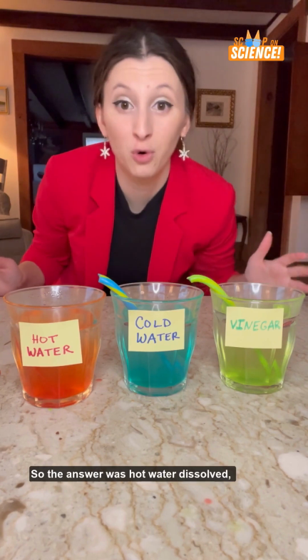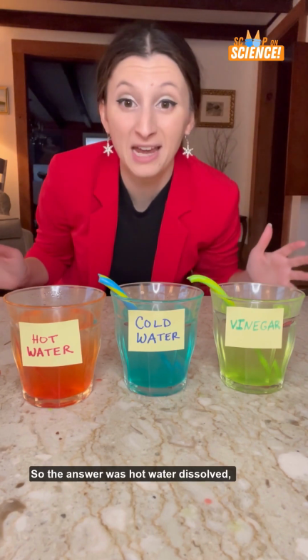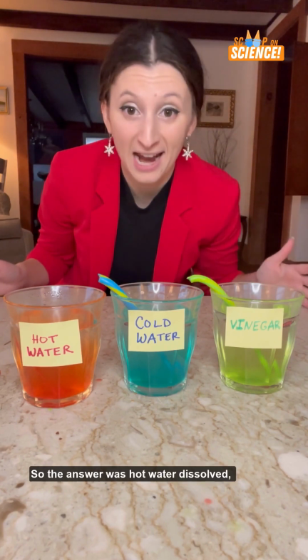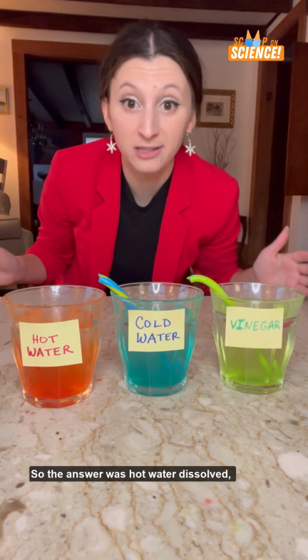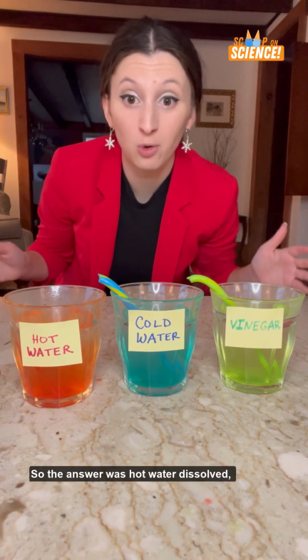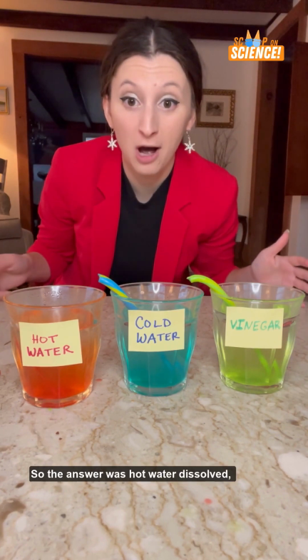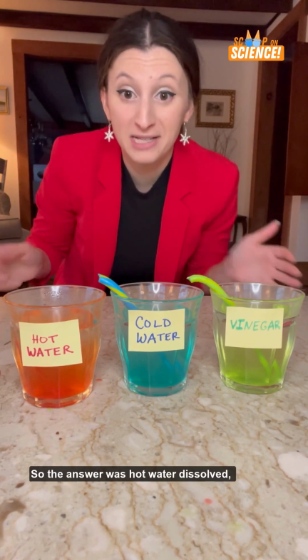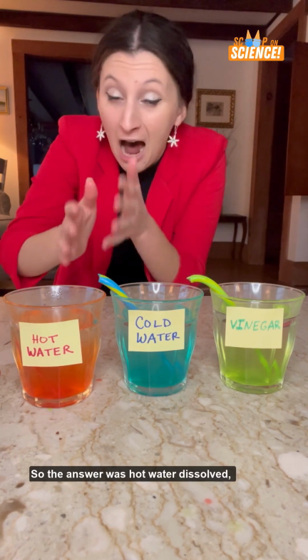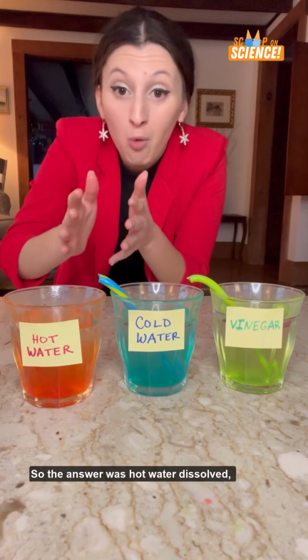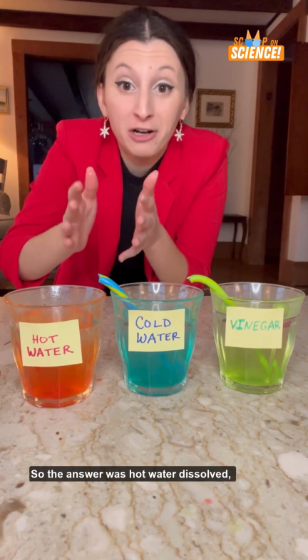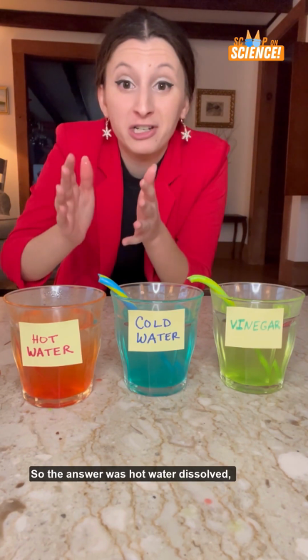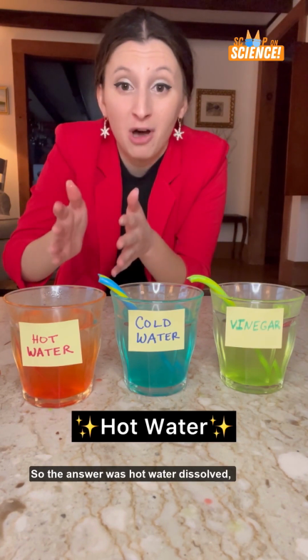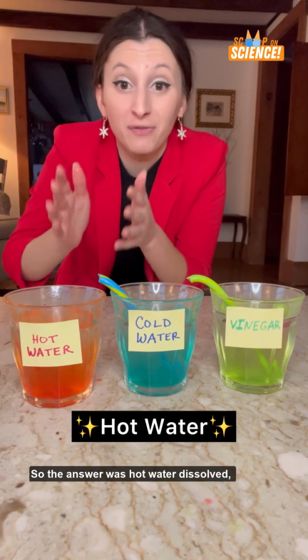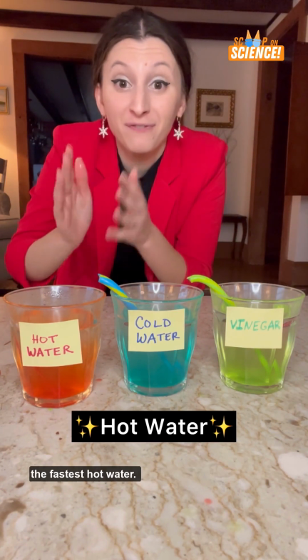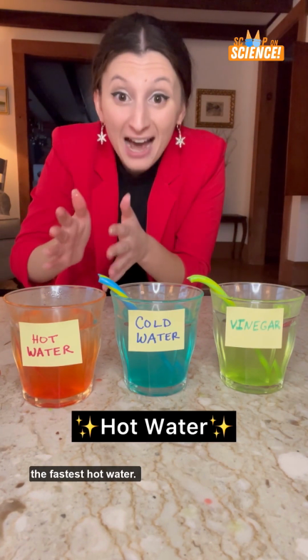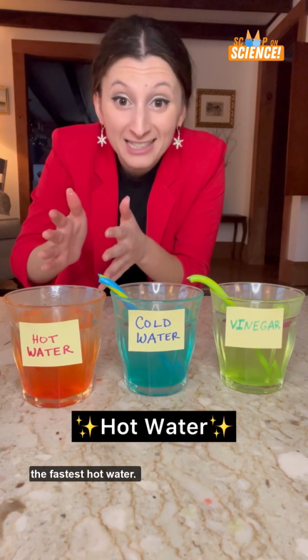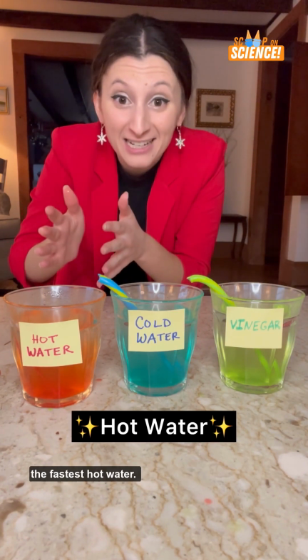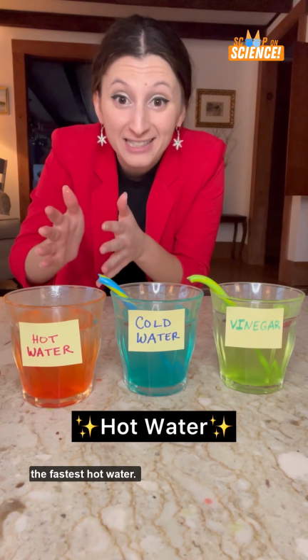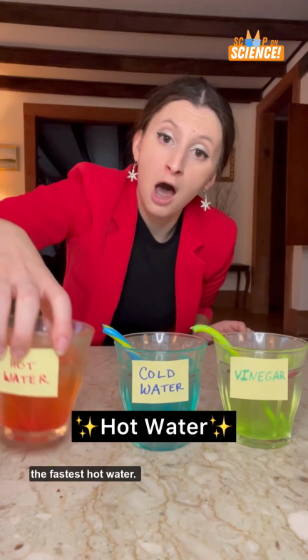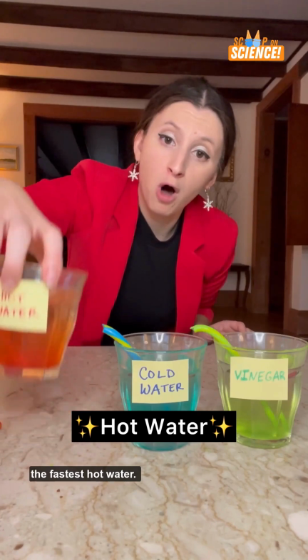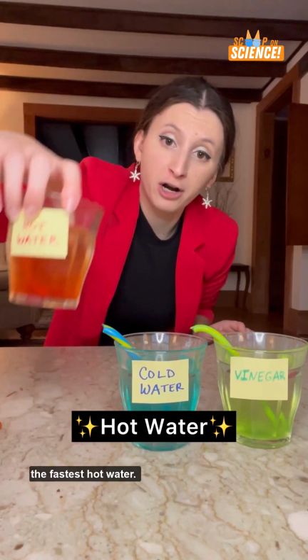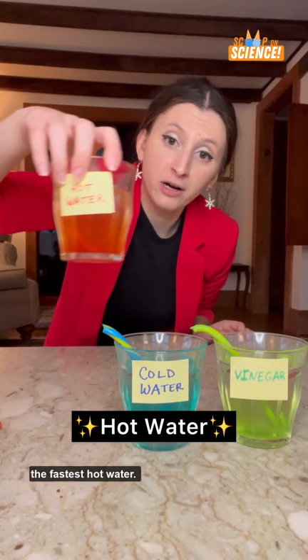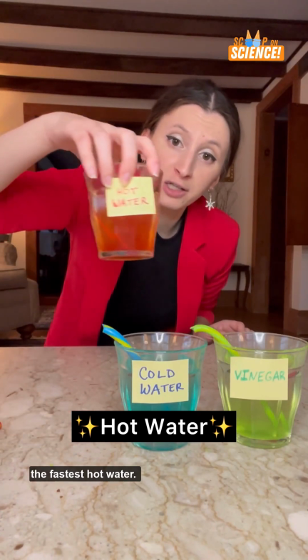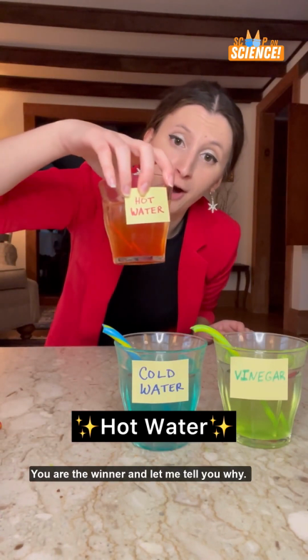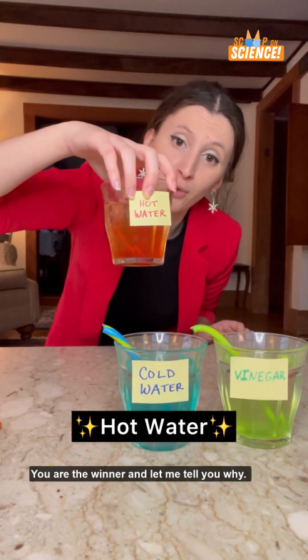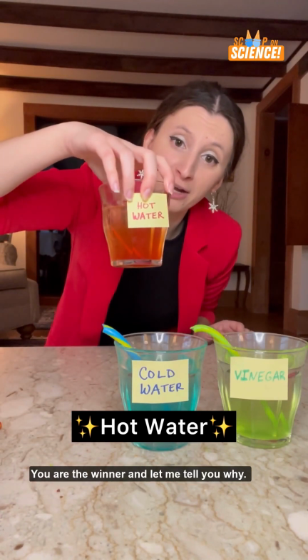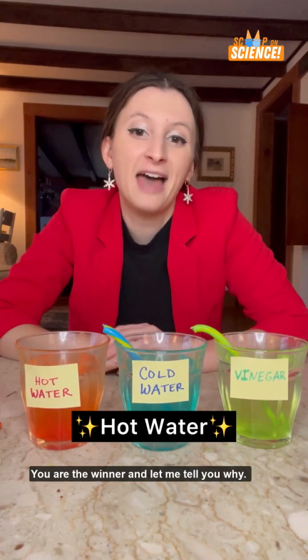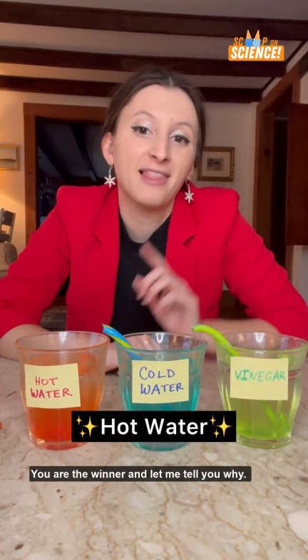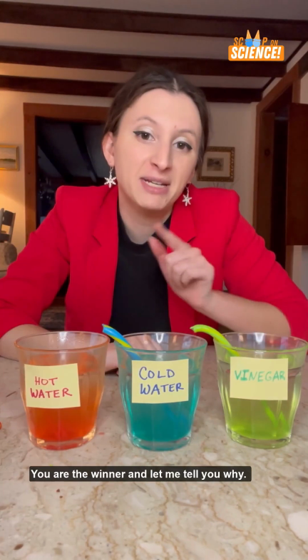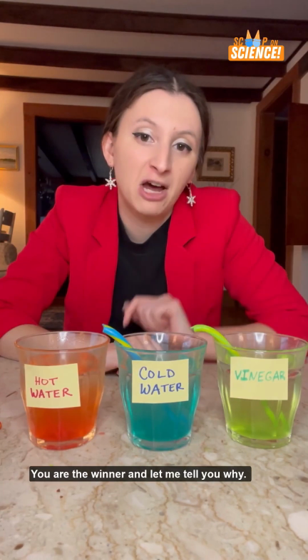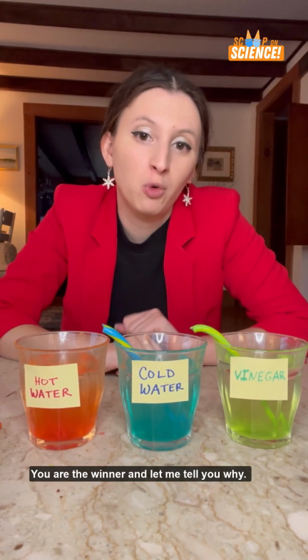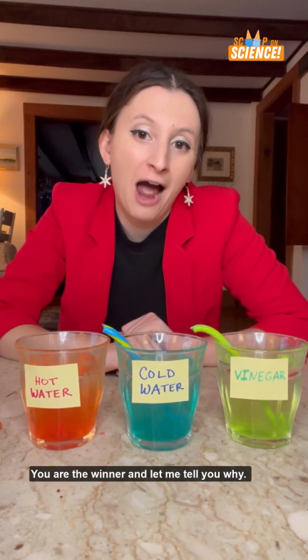So the answer was hot water dissolved the fastest. Hot water, you are the winner. And let me tell you why.